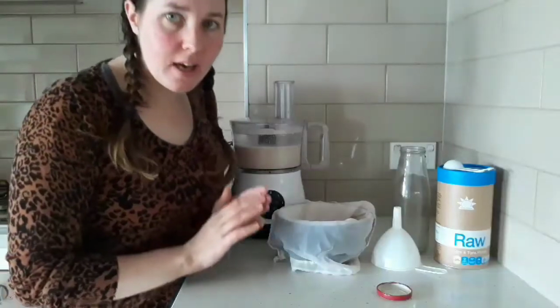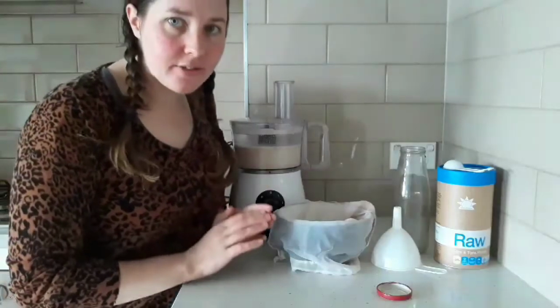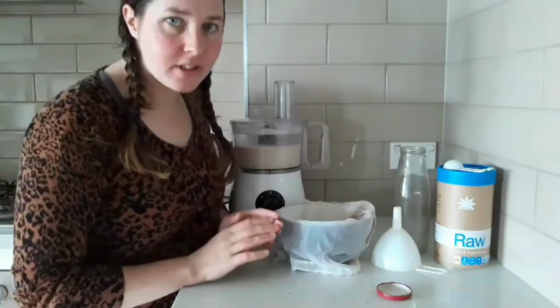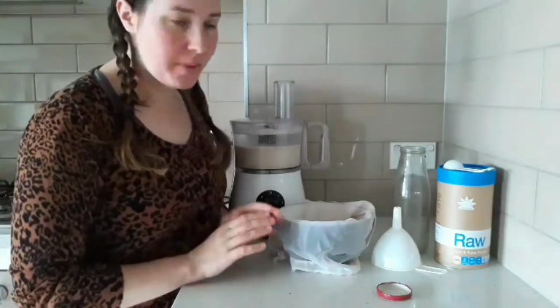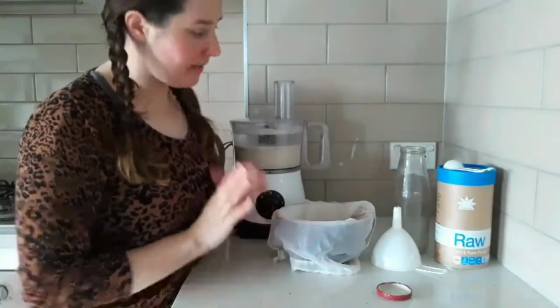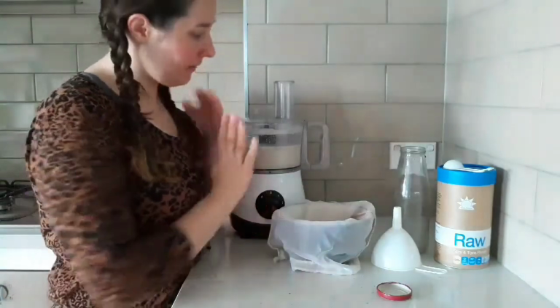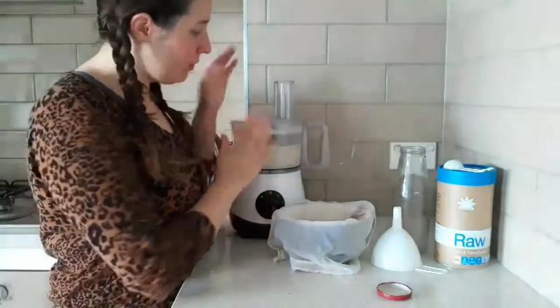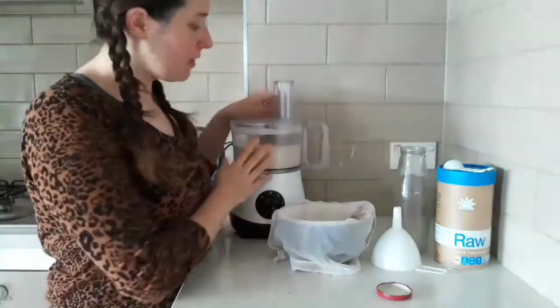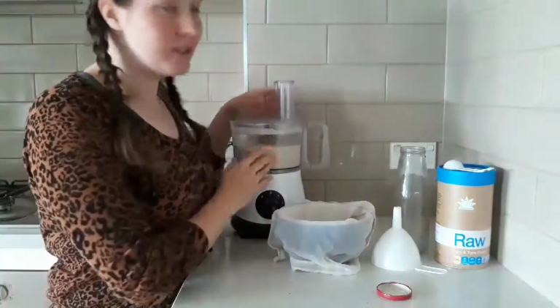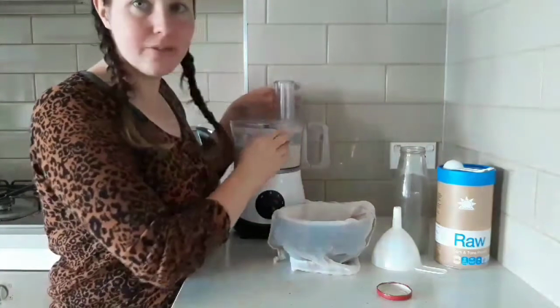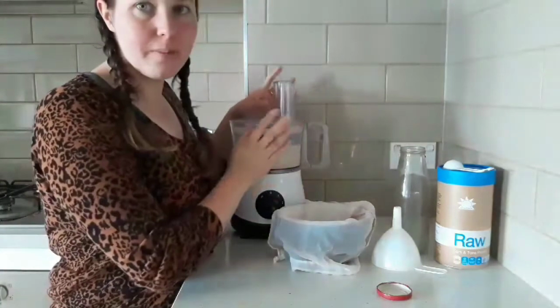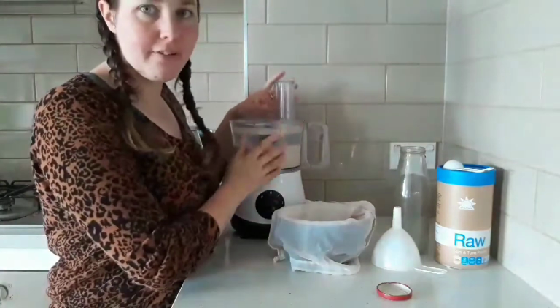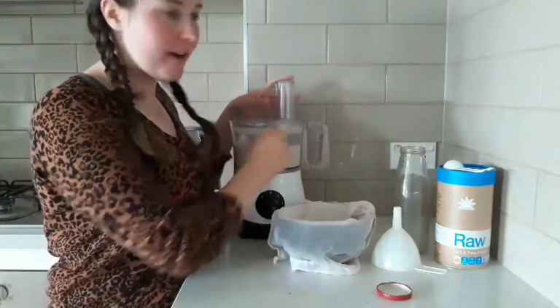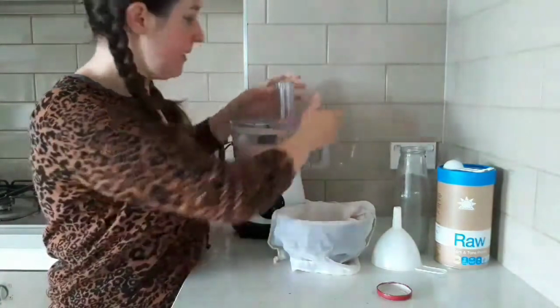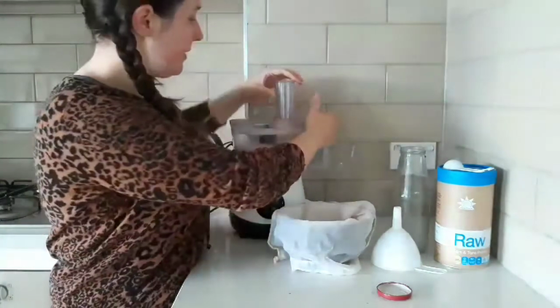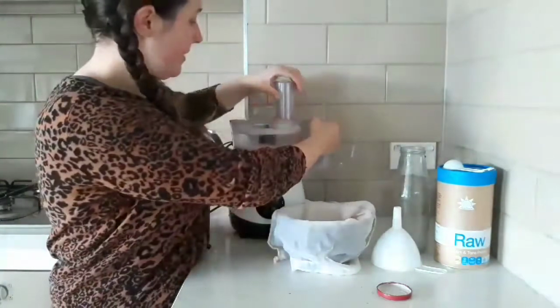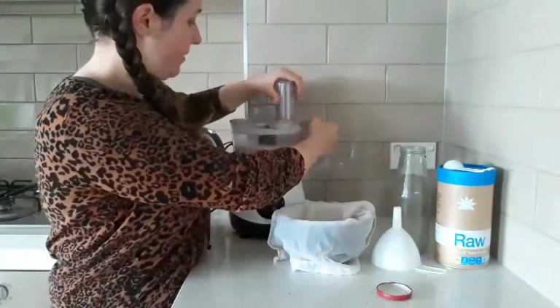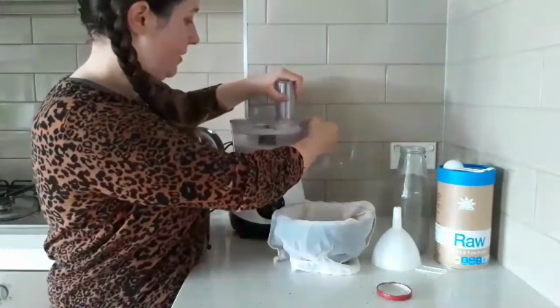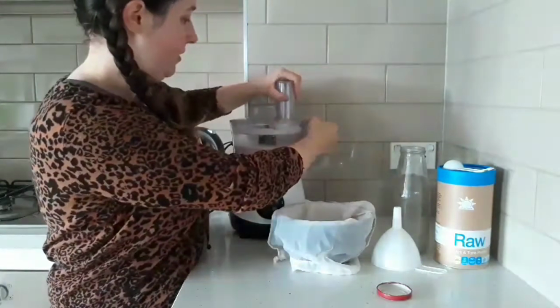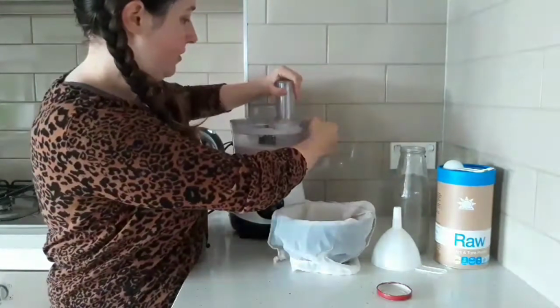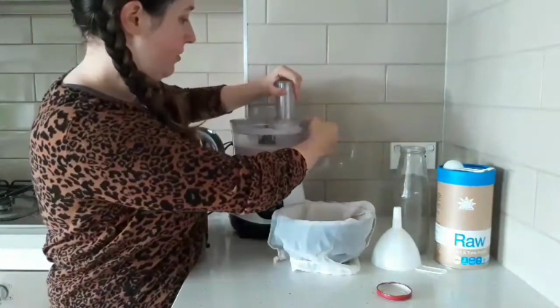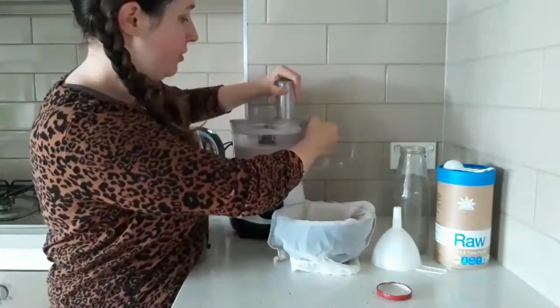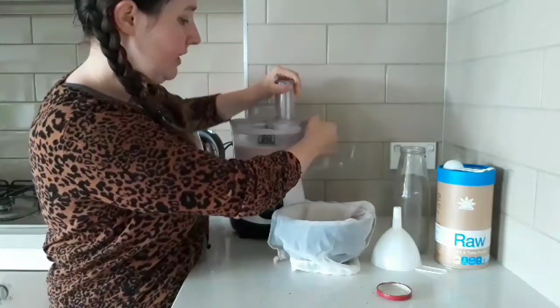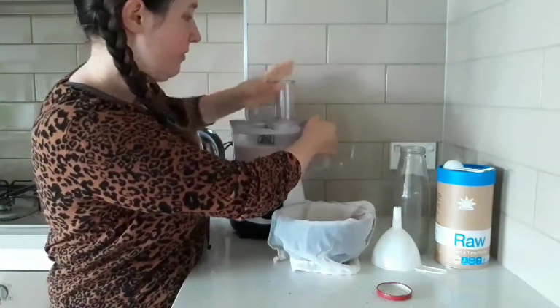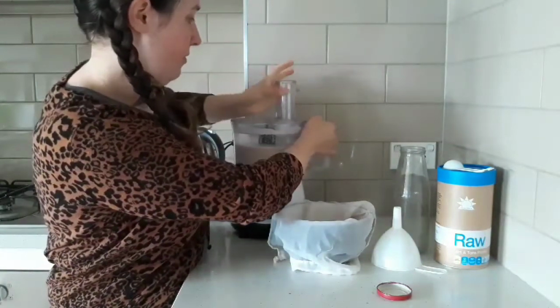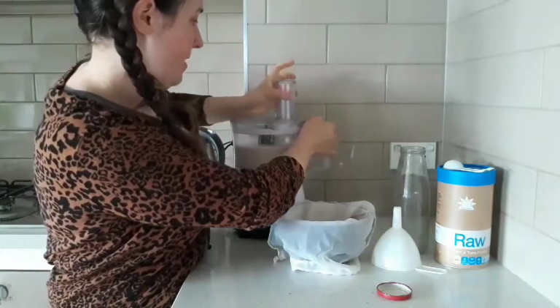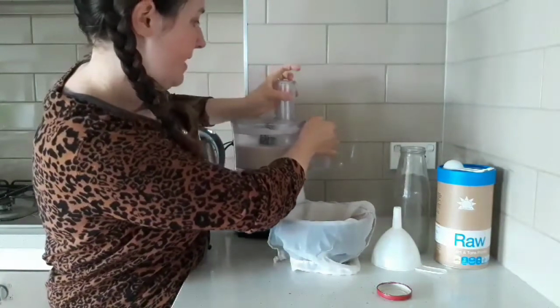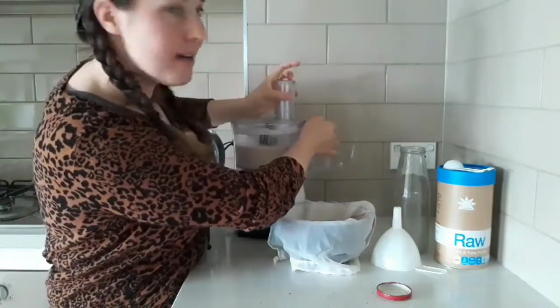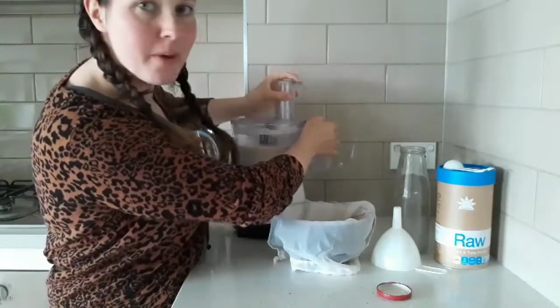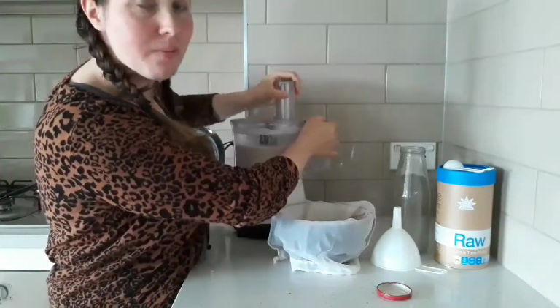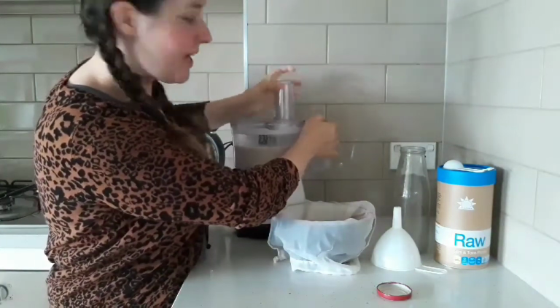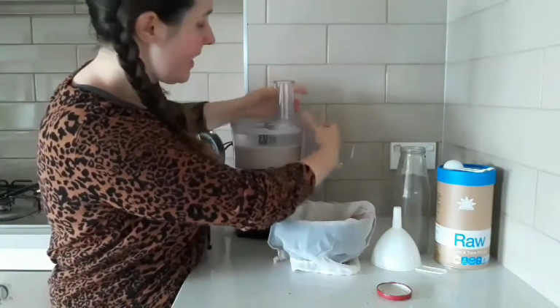After it's been in the food processor for about five minutes, I'm just going to strain it through my nut milk bag.